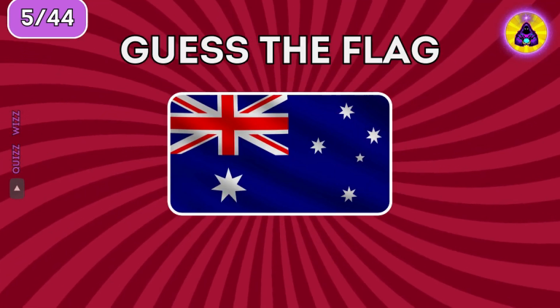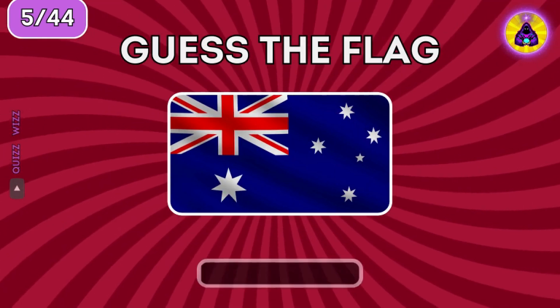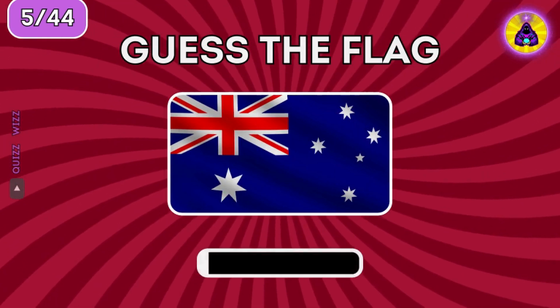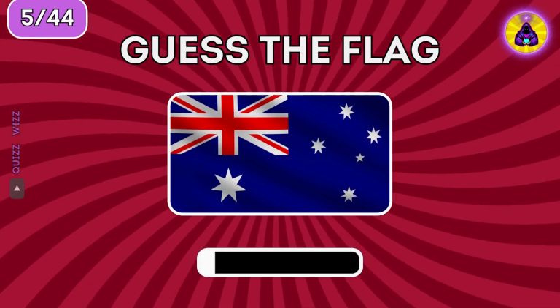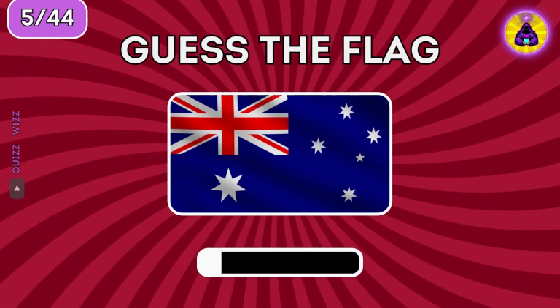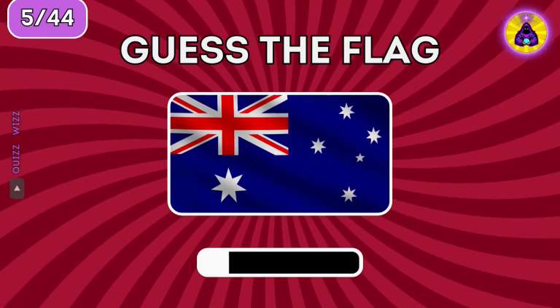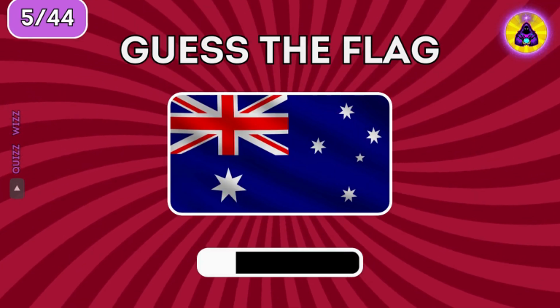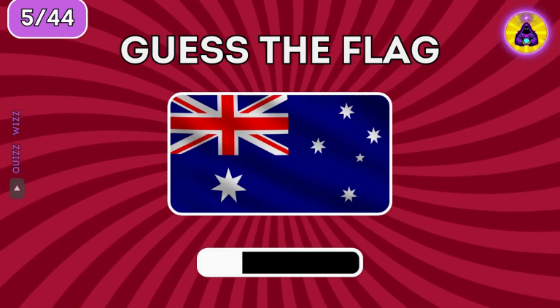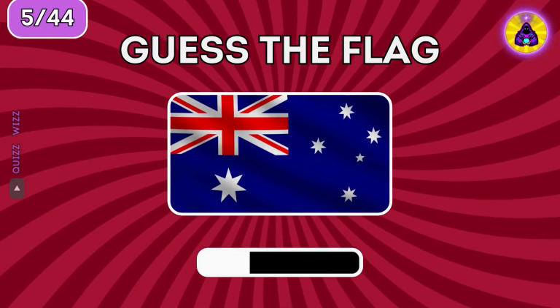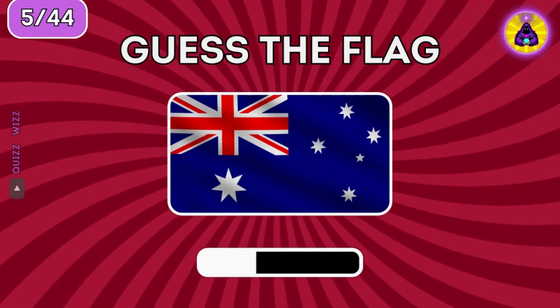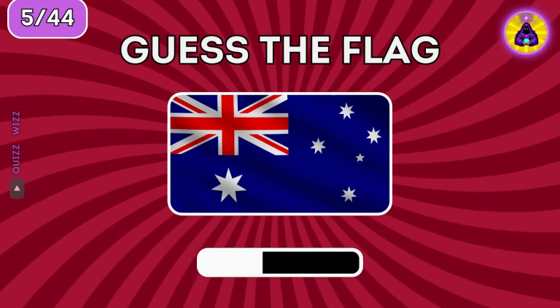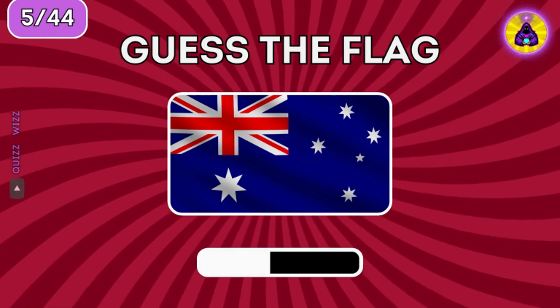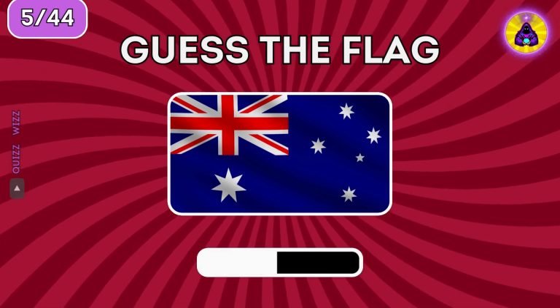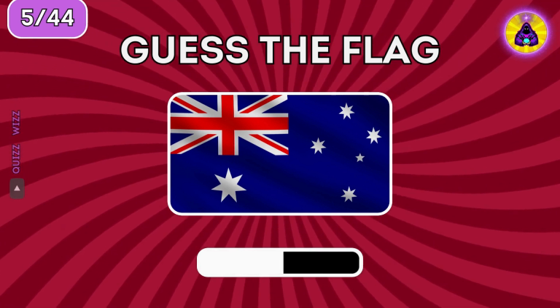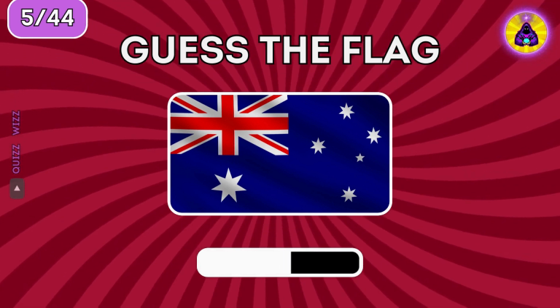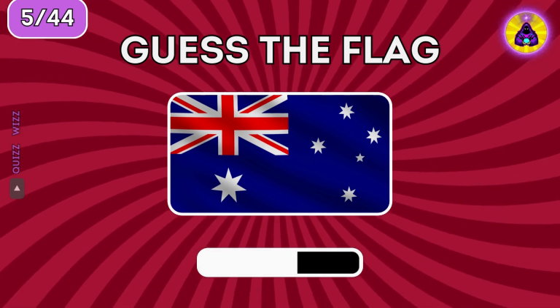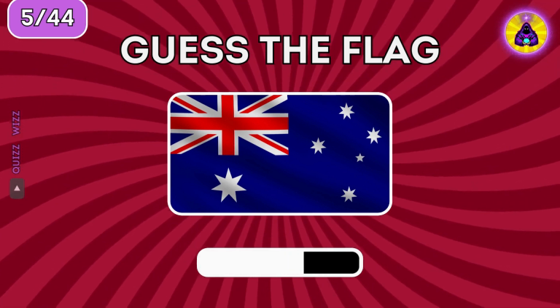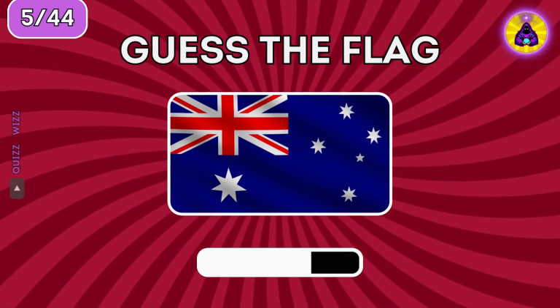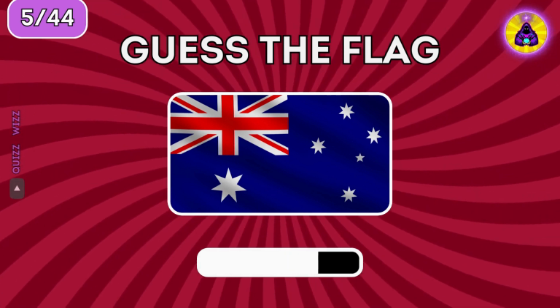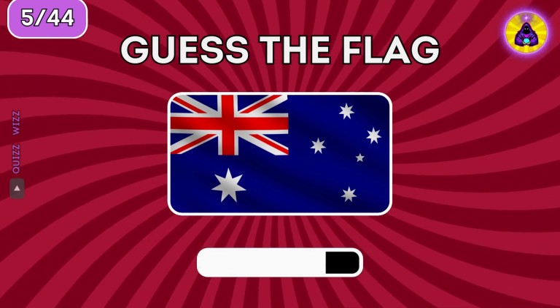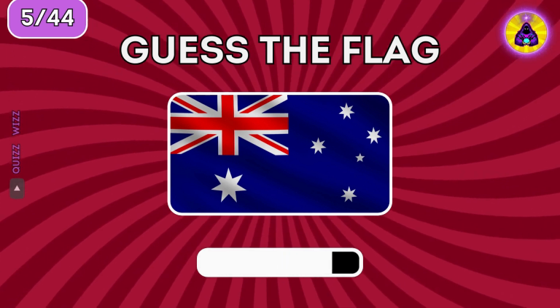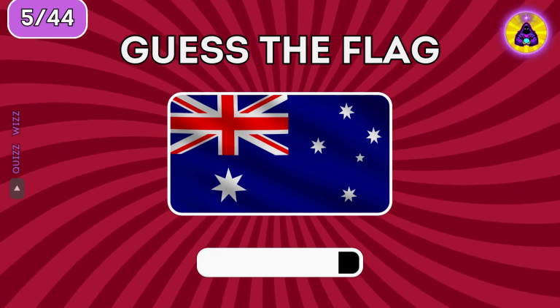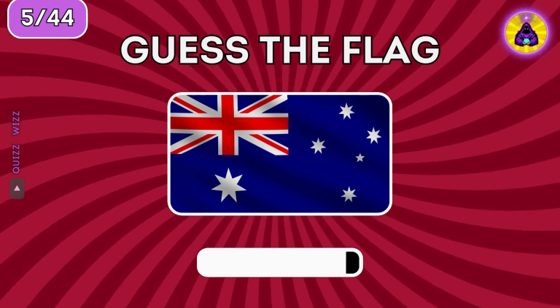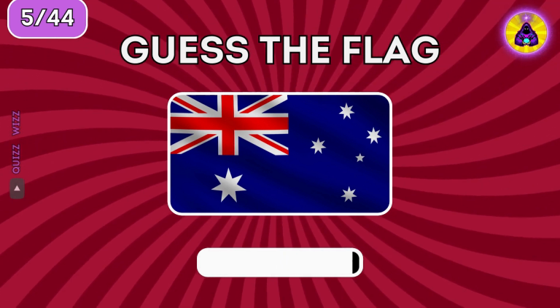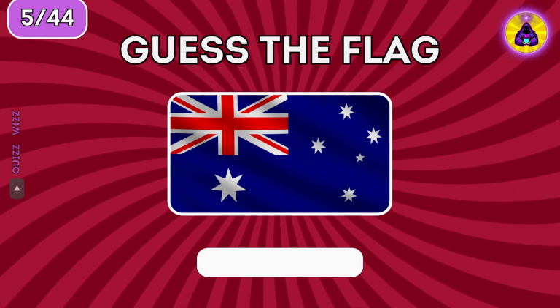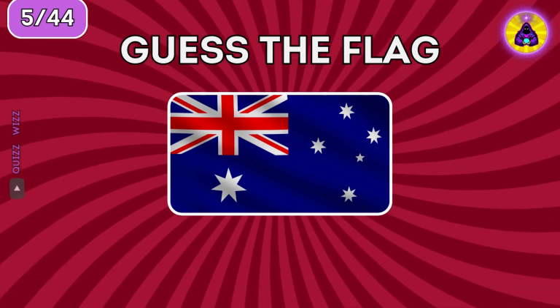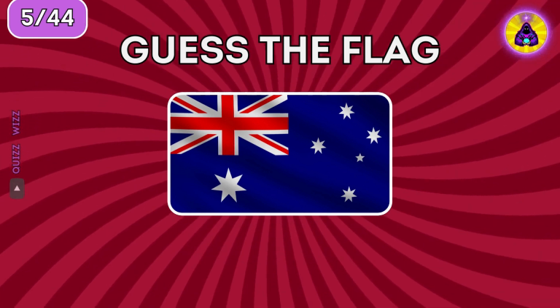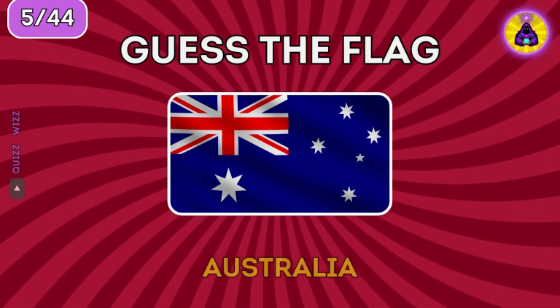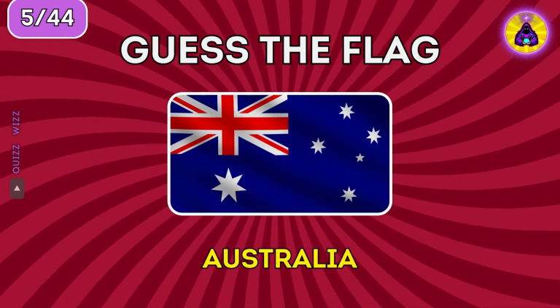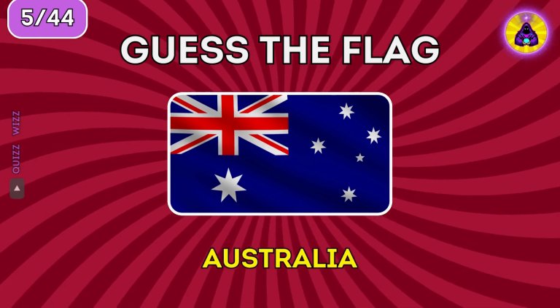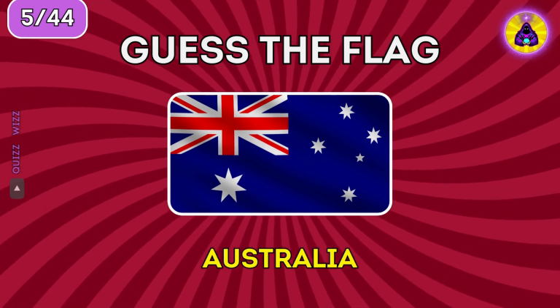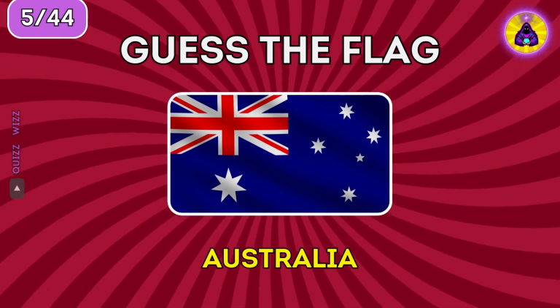Do you know this flag? Yes, it's Australia.